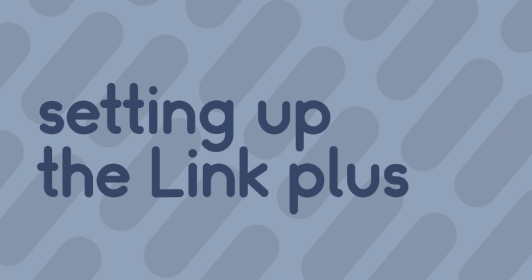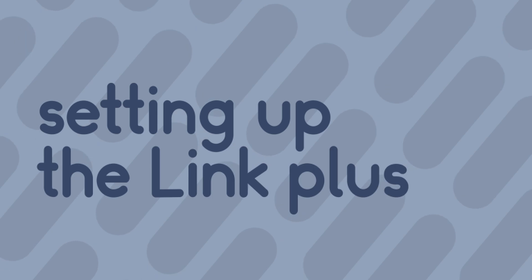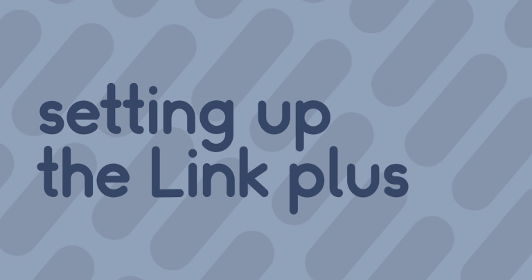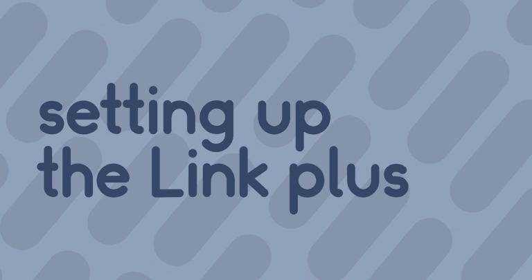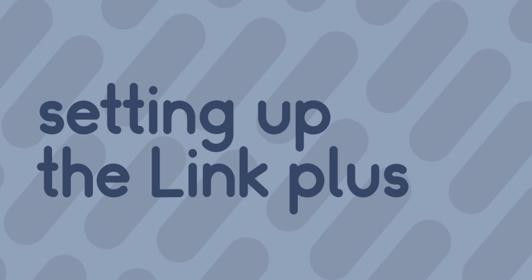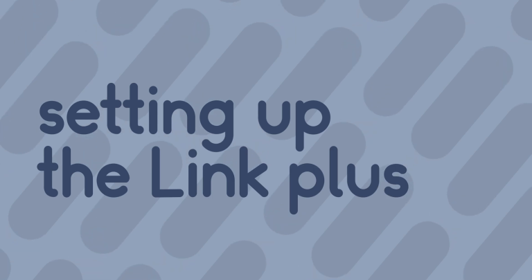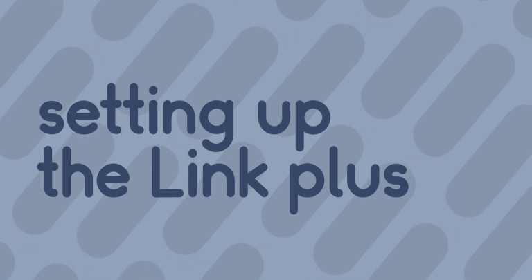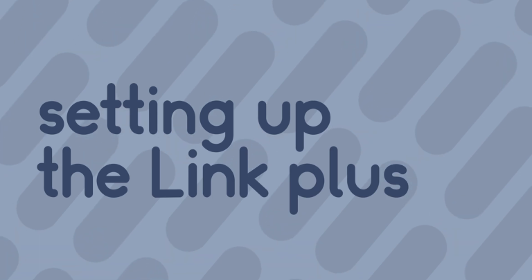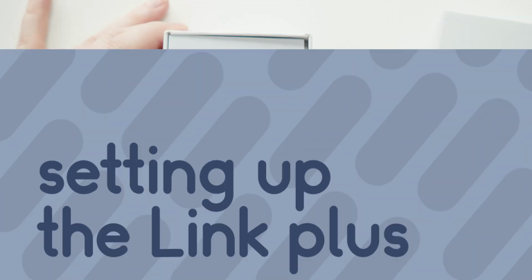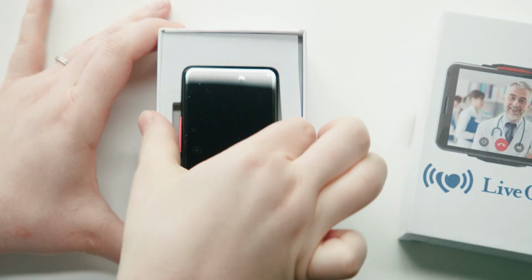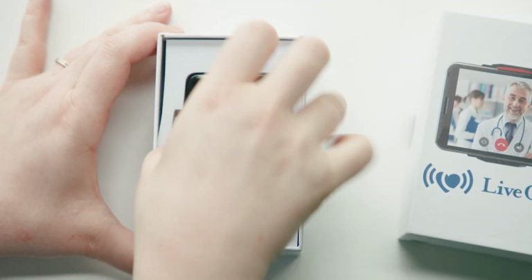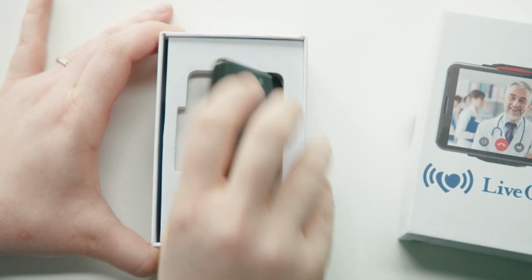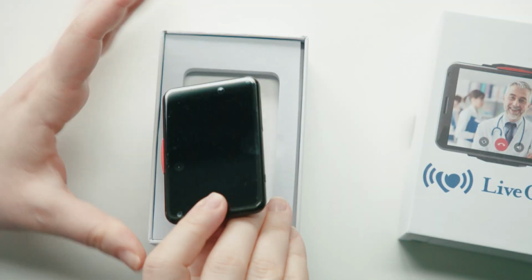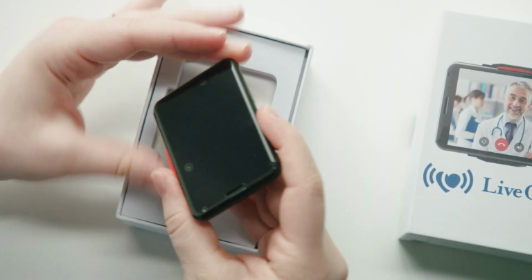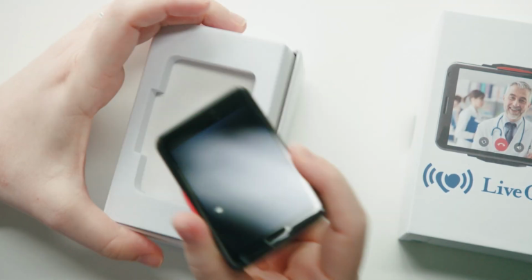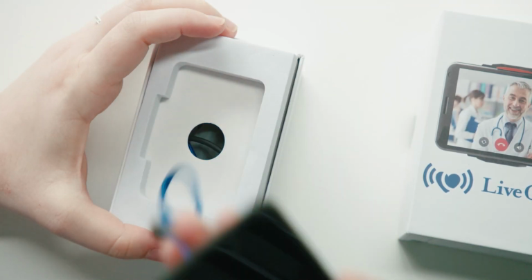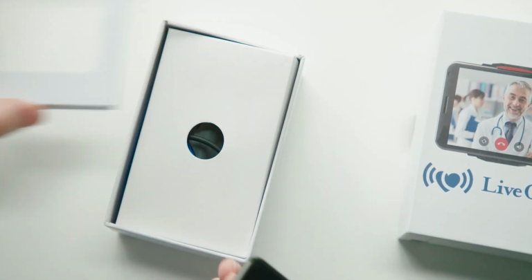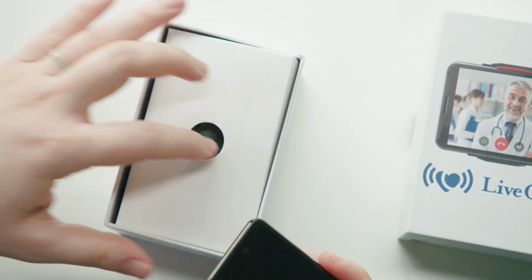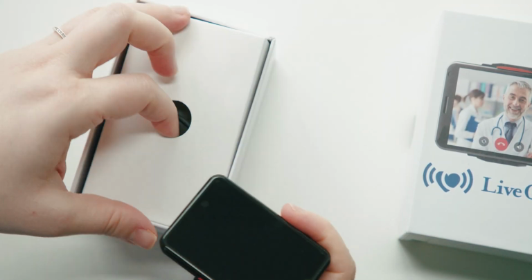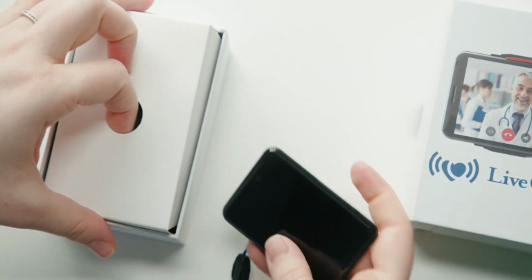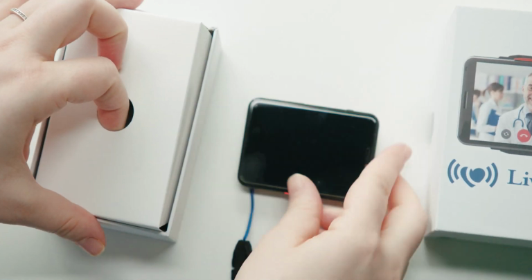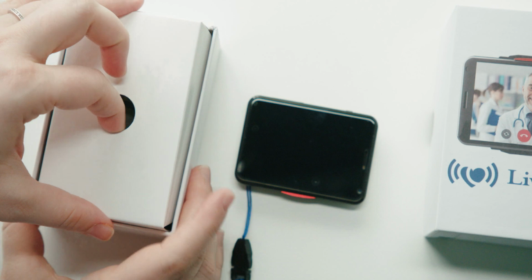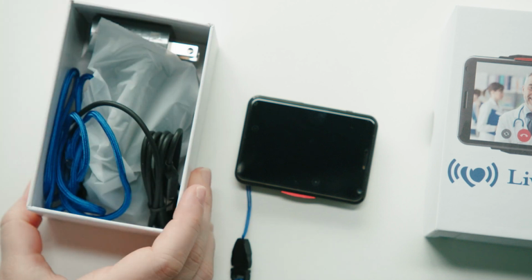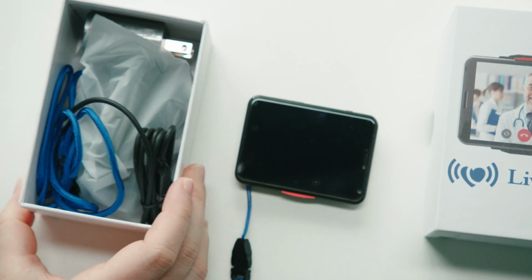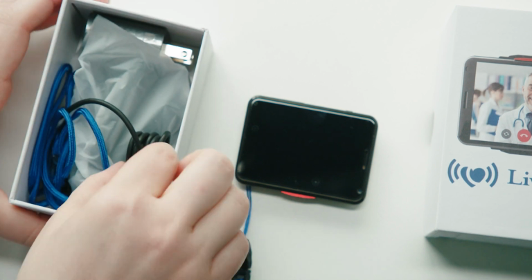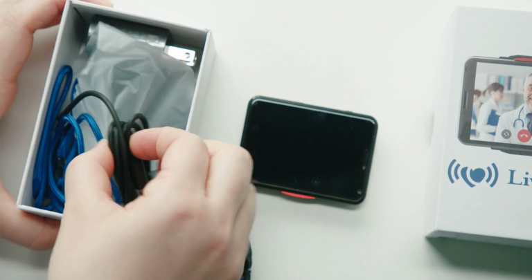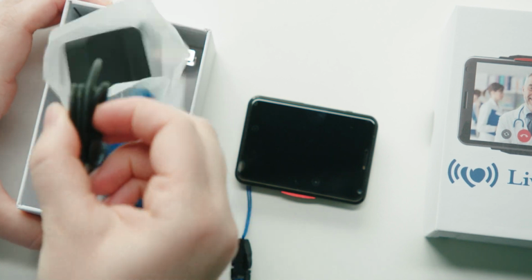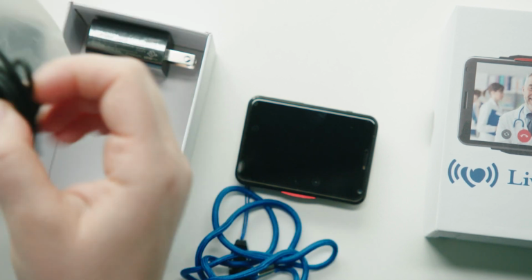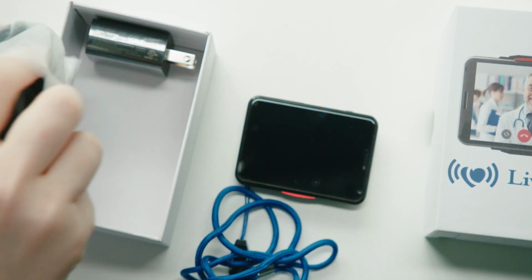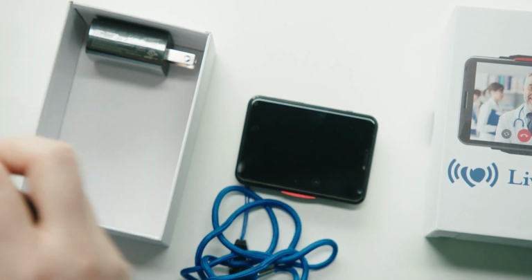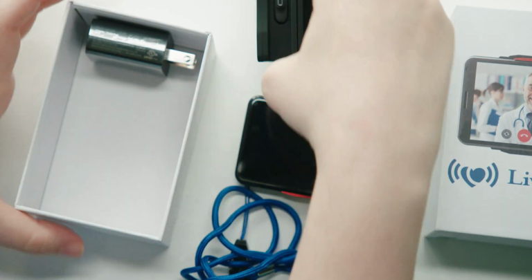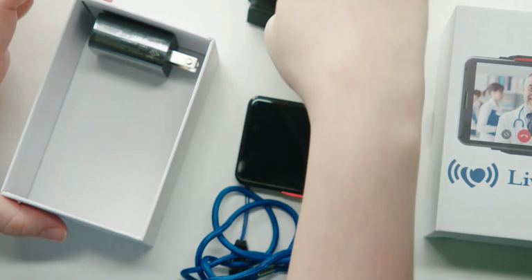In the box, patients will receive the Link Plus device, a docking station with power supply and a short blue strap.